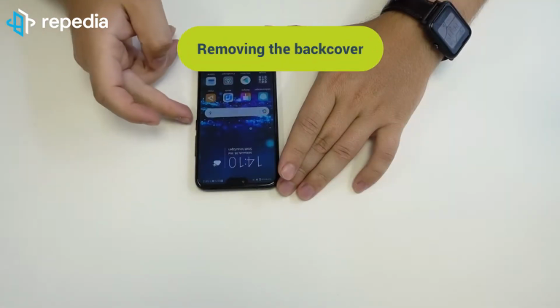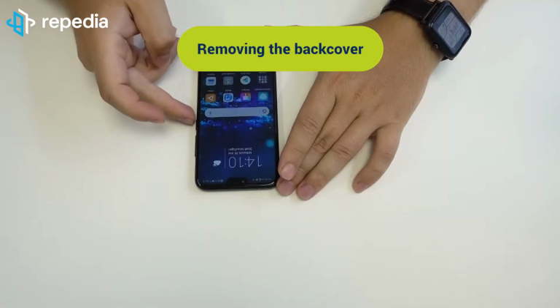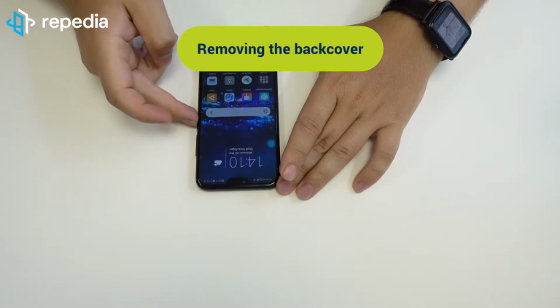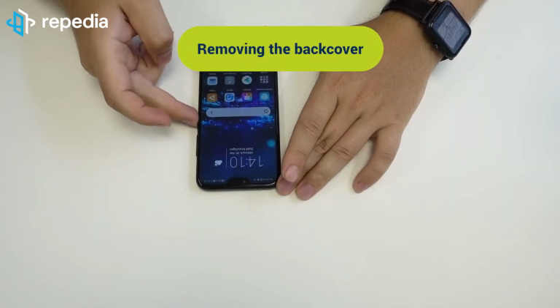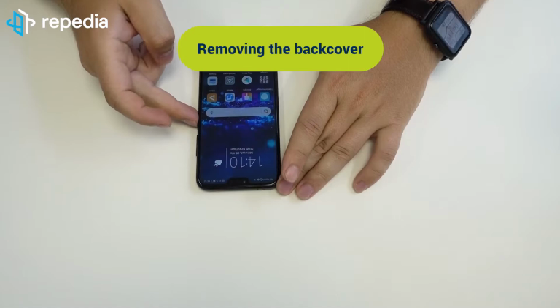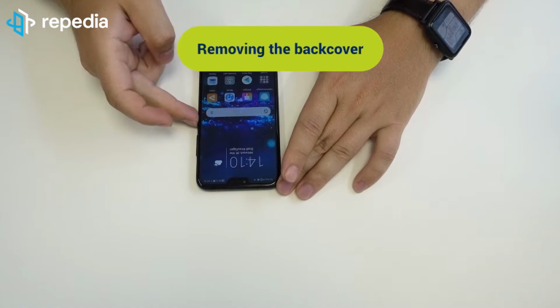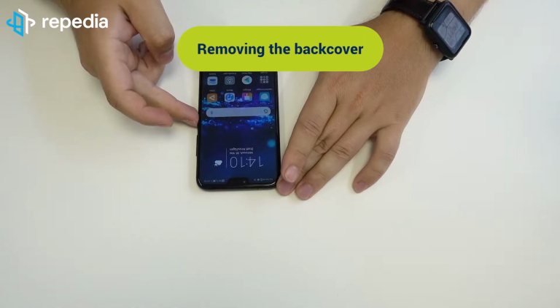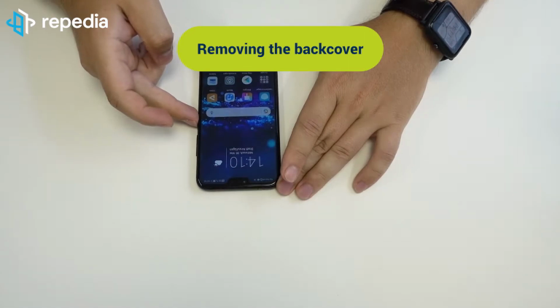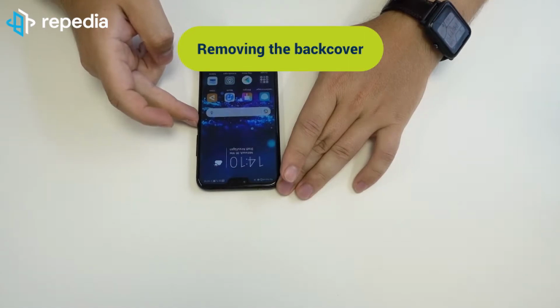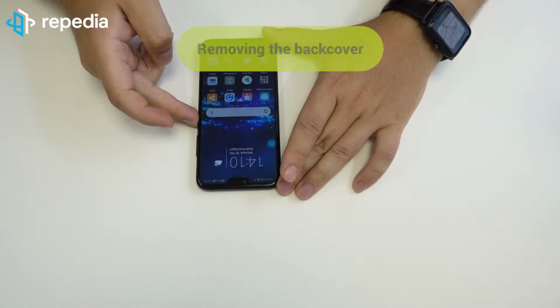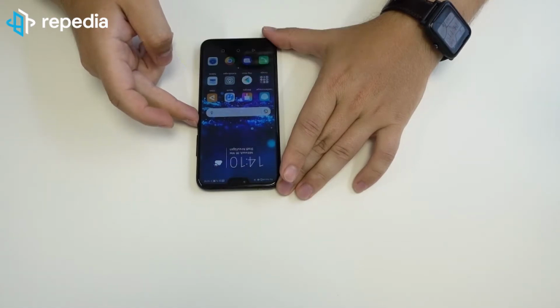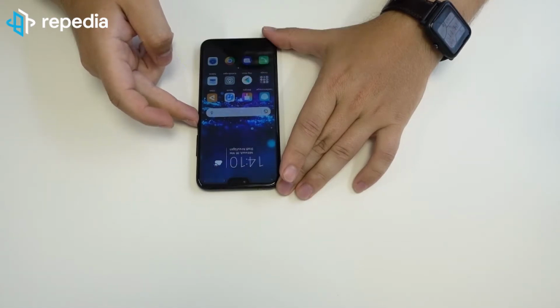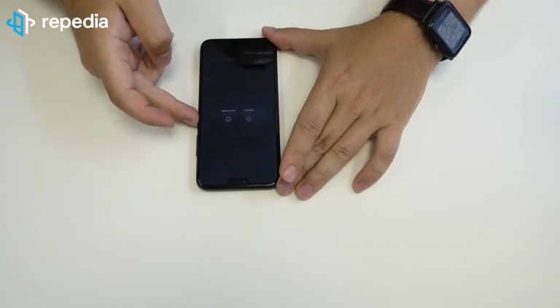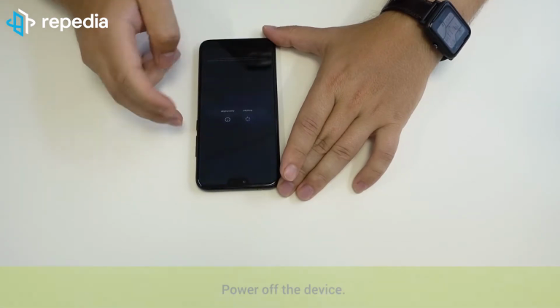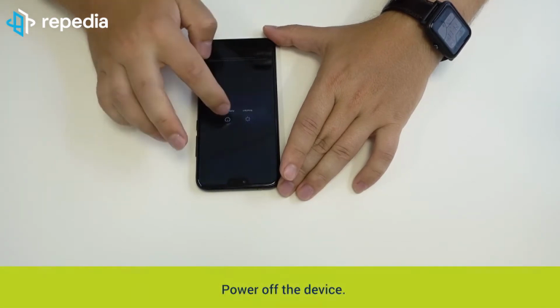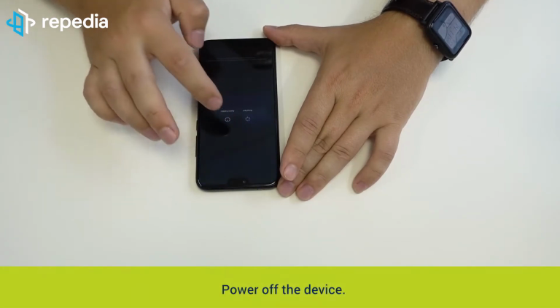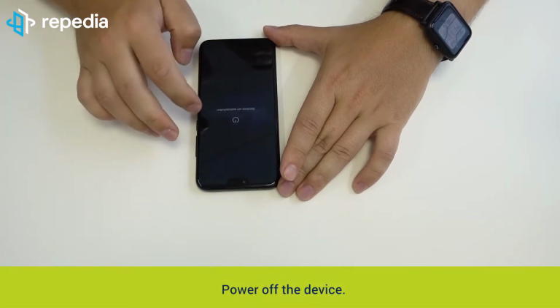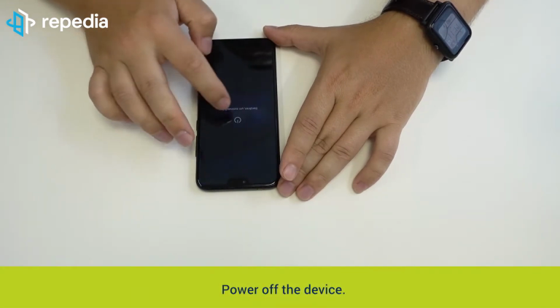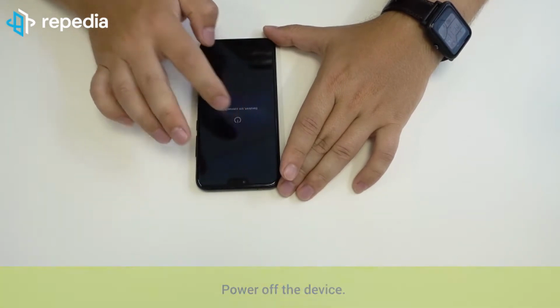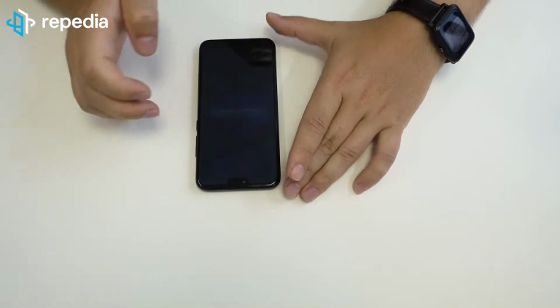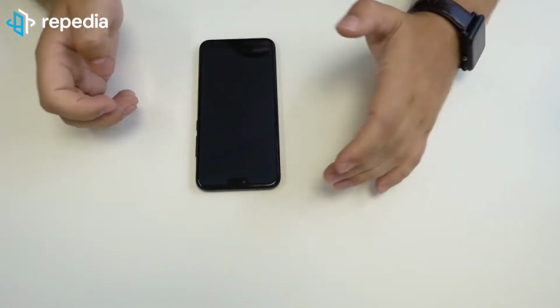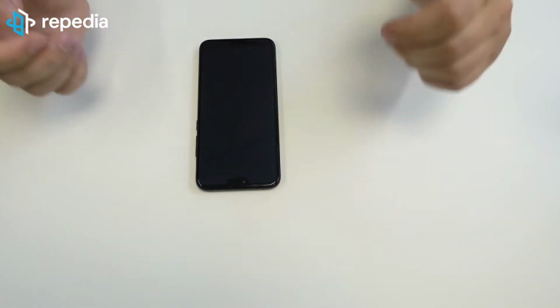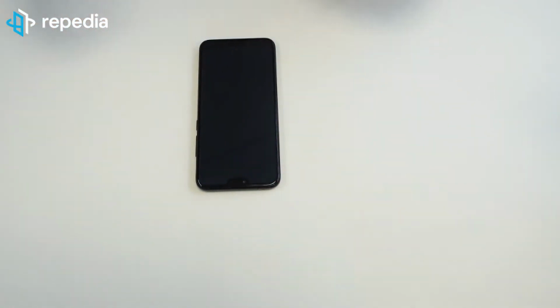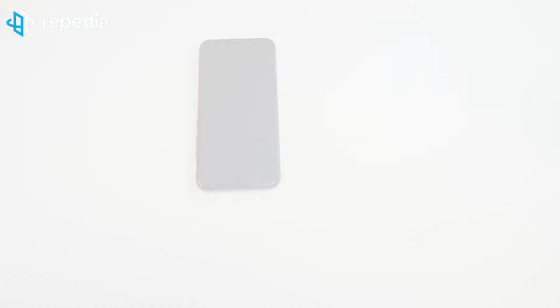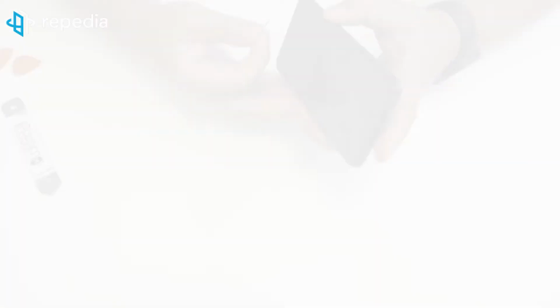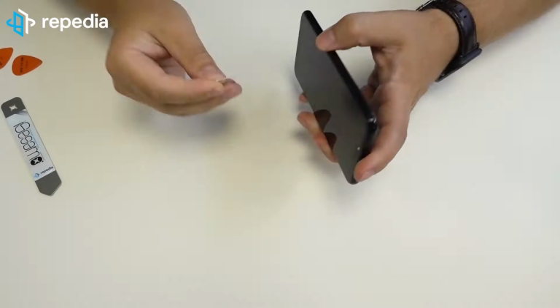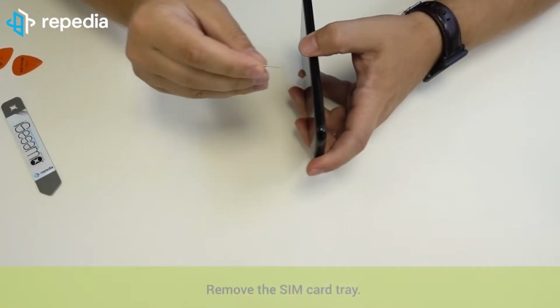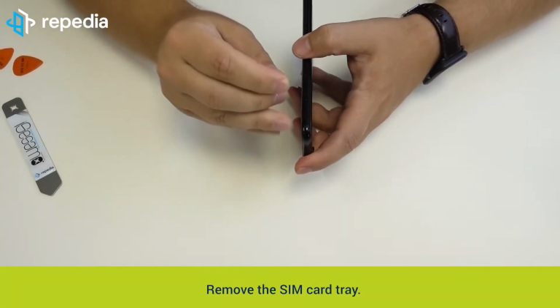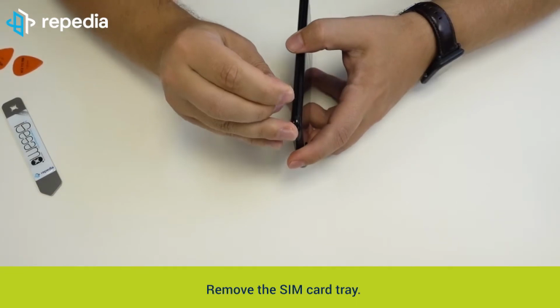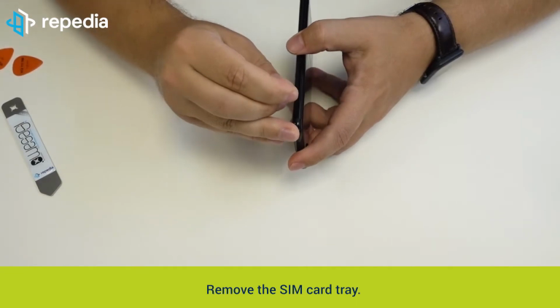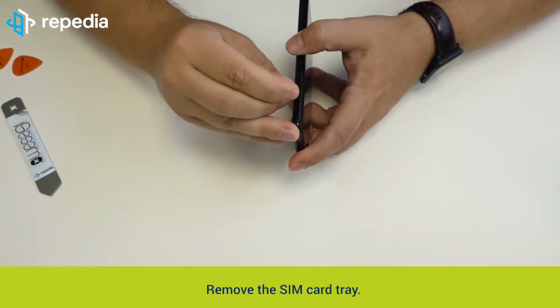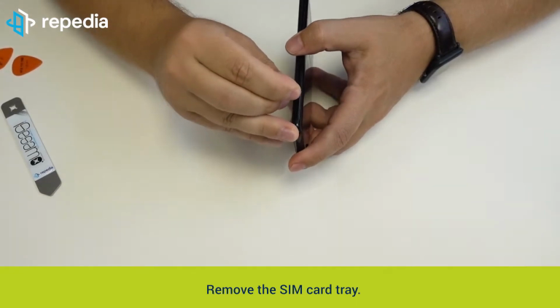Removing the back cover. Power off the device. Remove the SIM card tray.